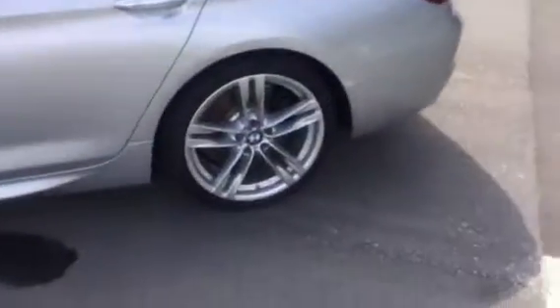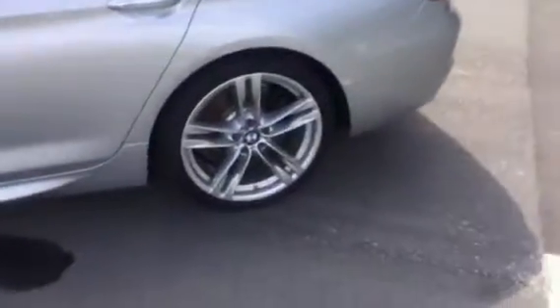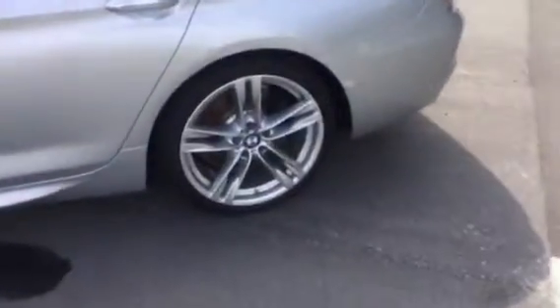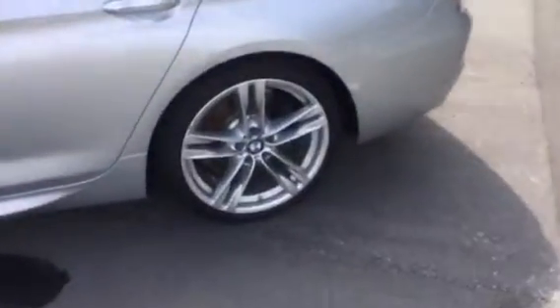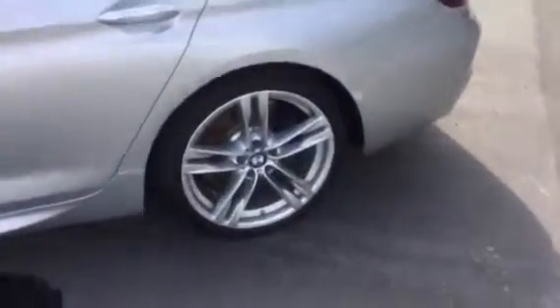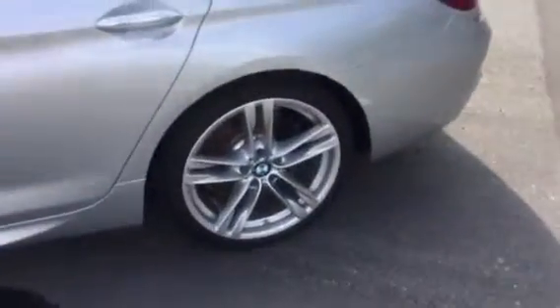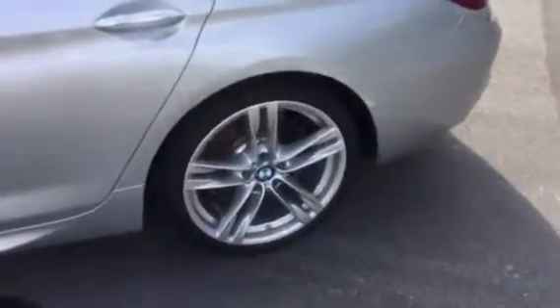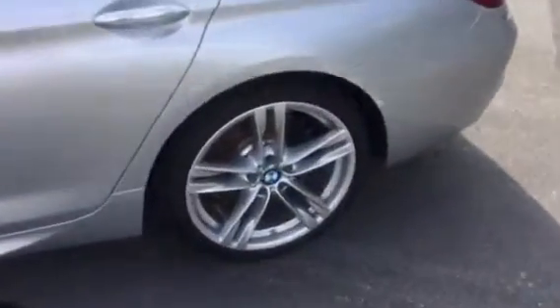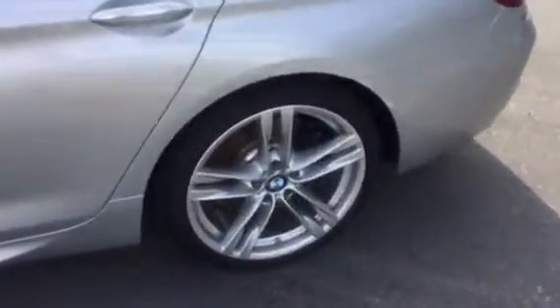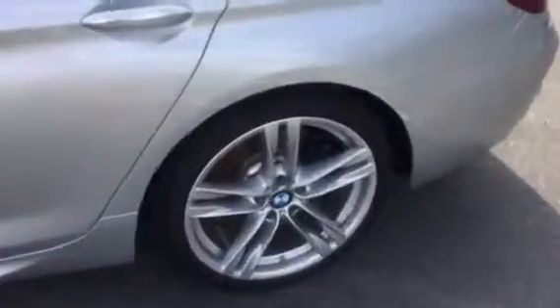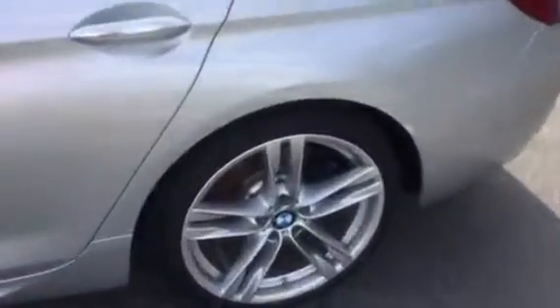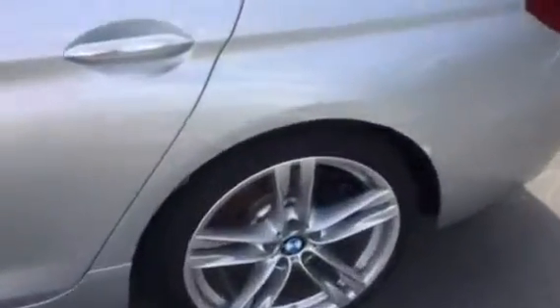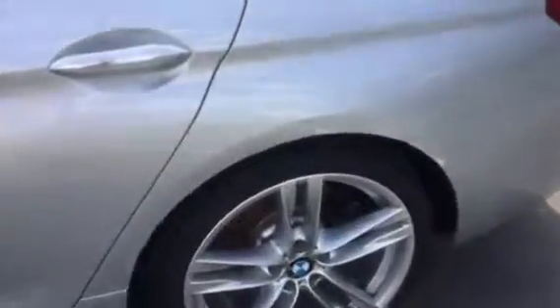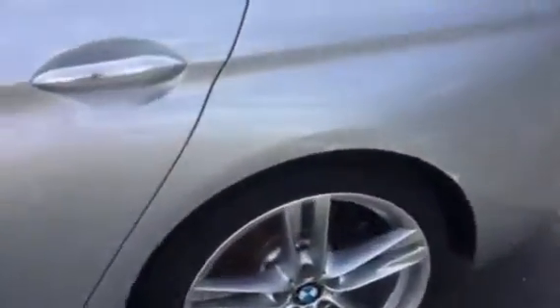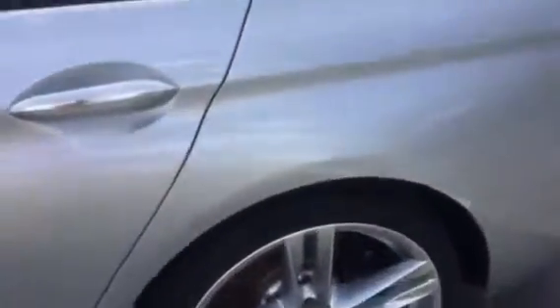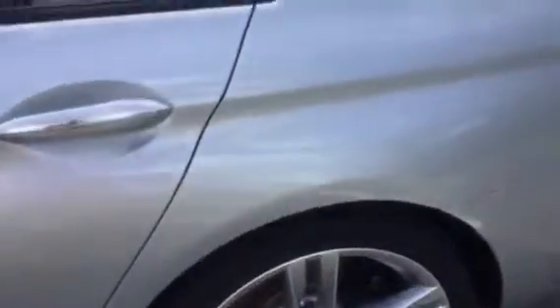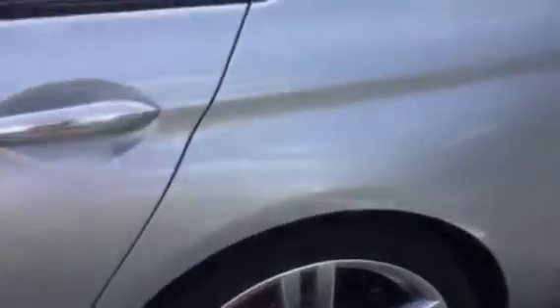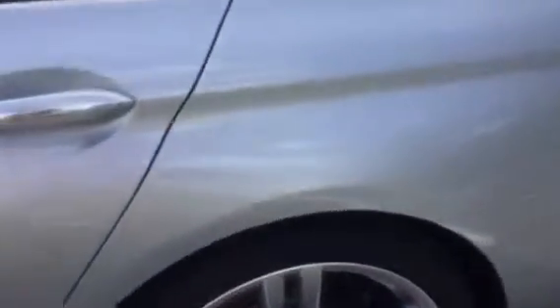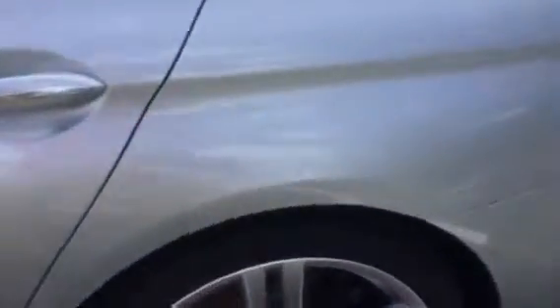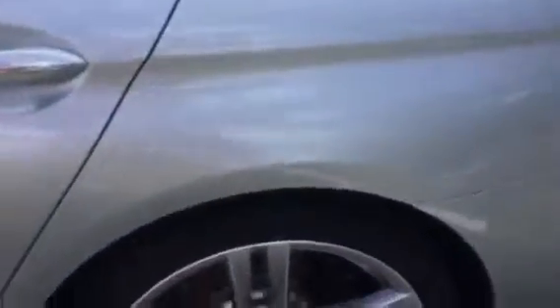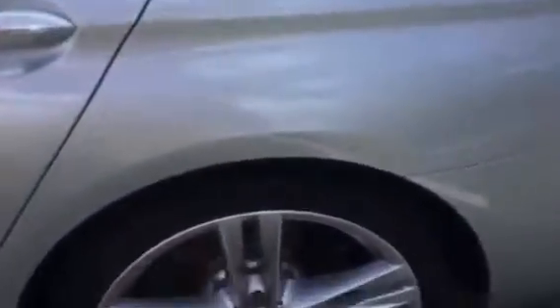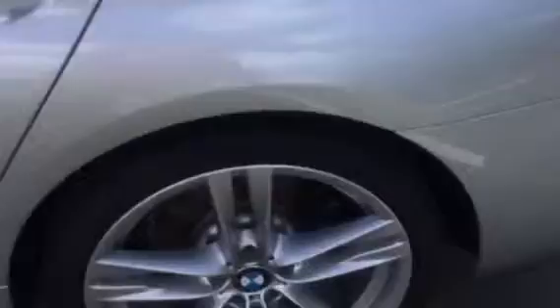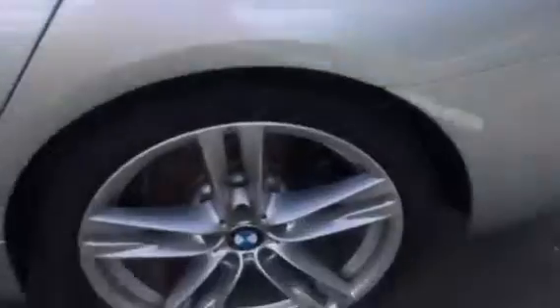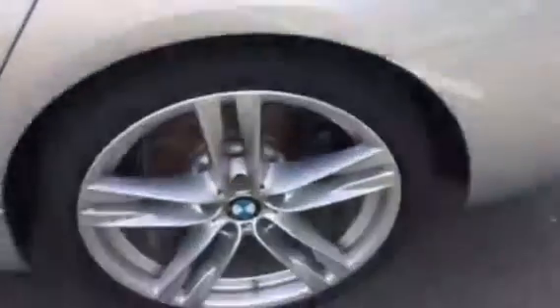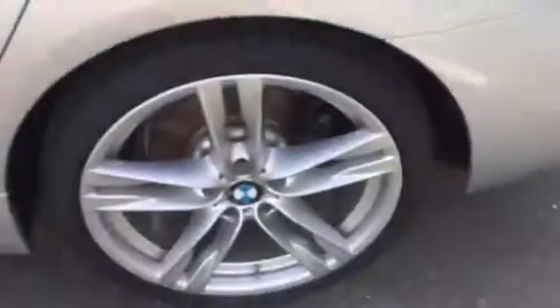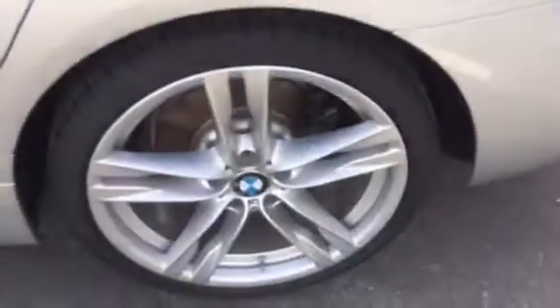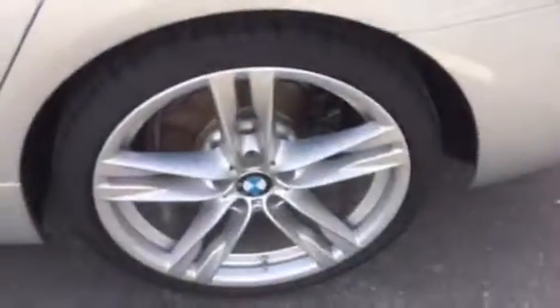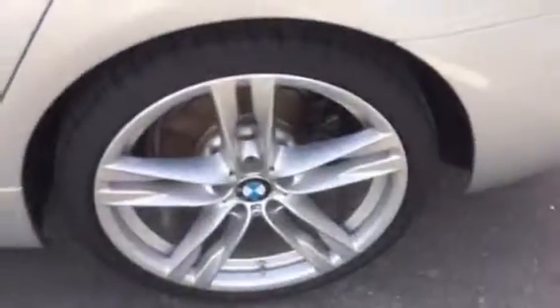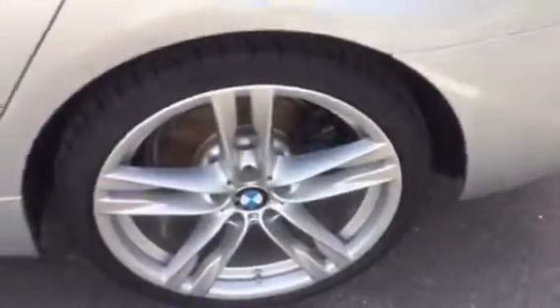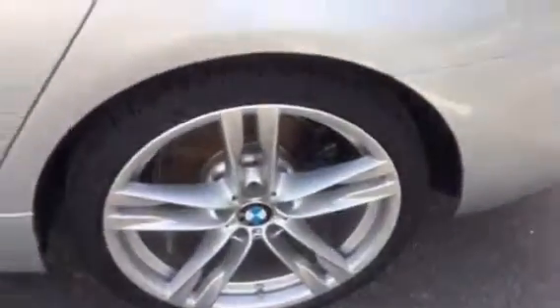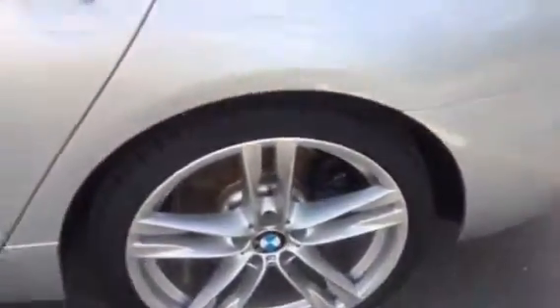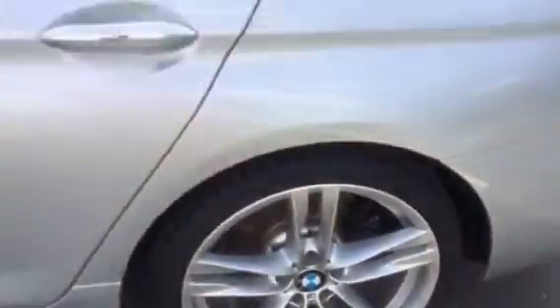As you can see, the rims and tires are practically brand new.